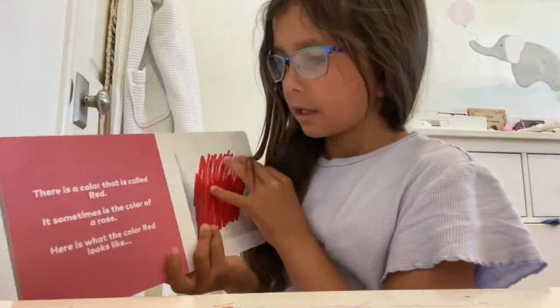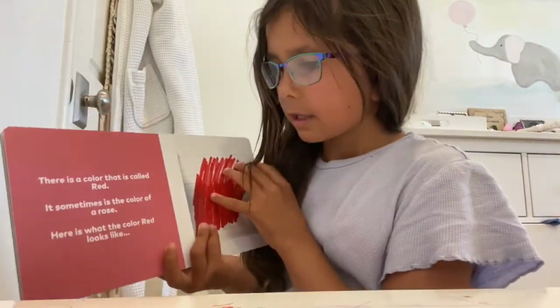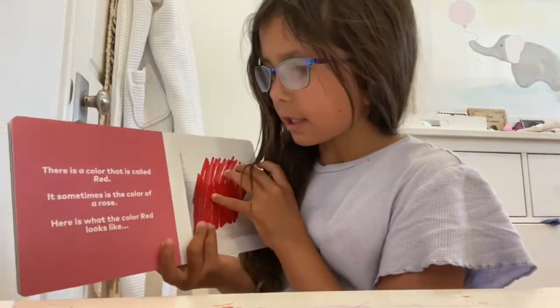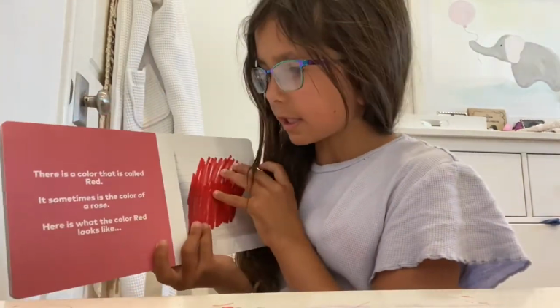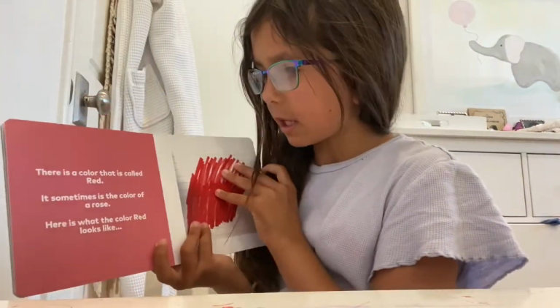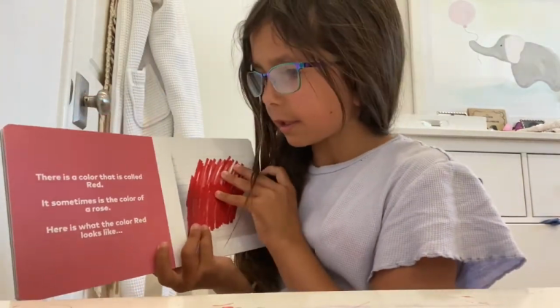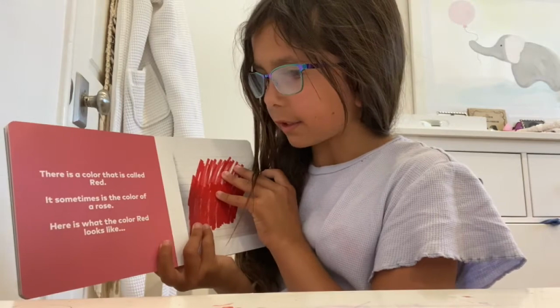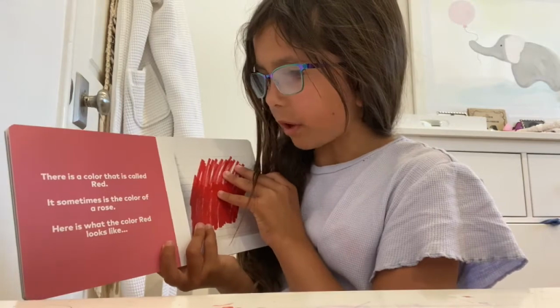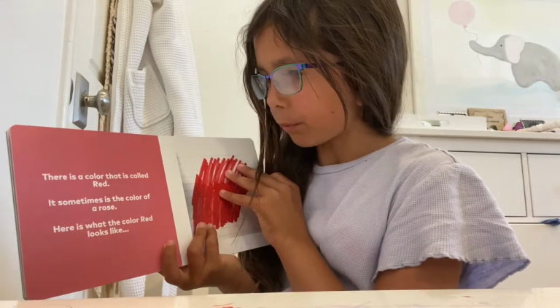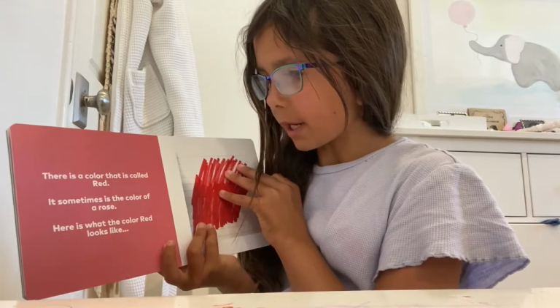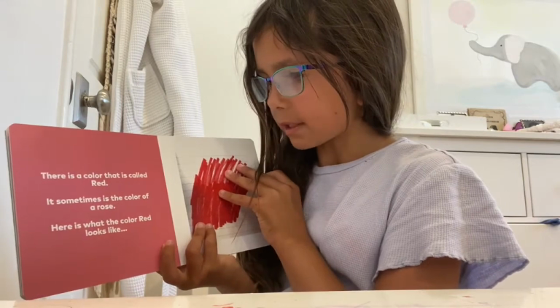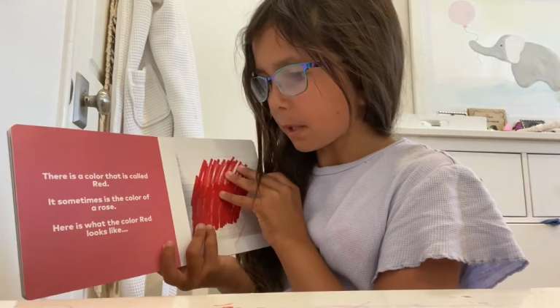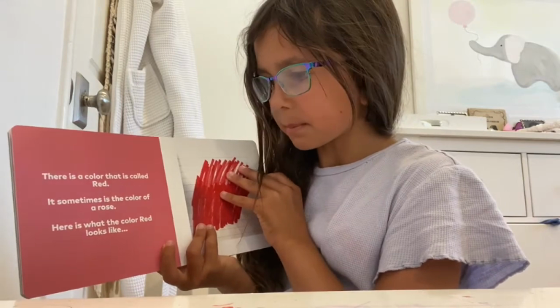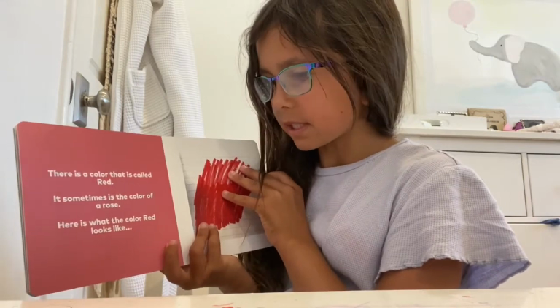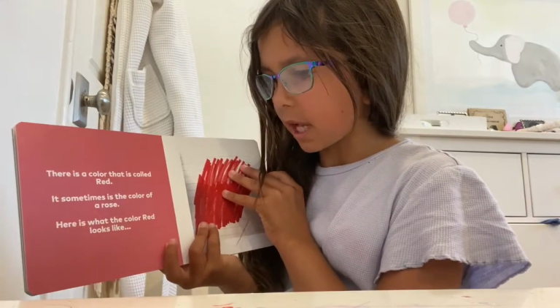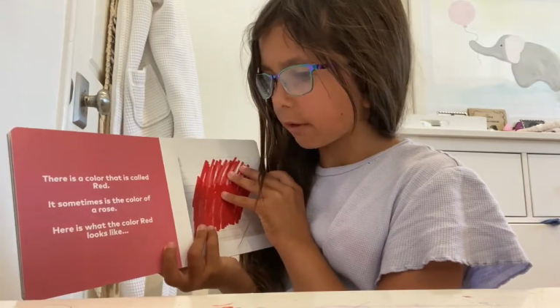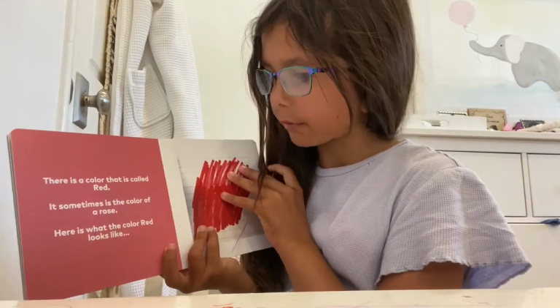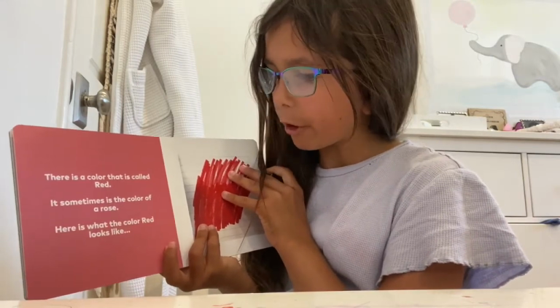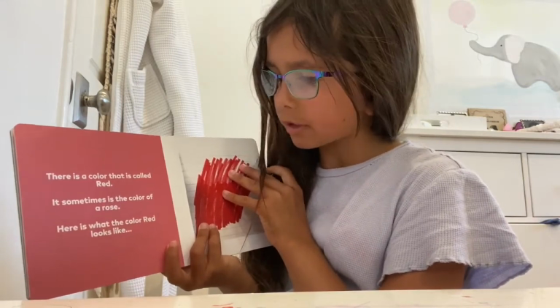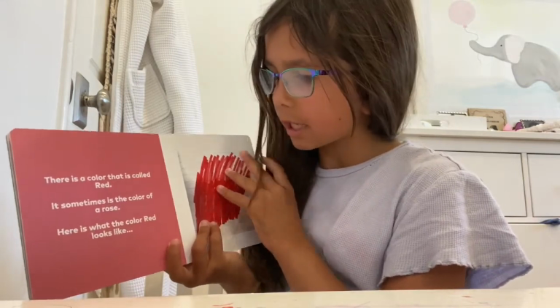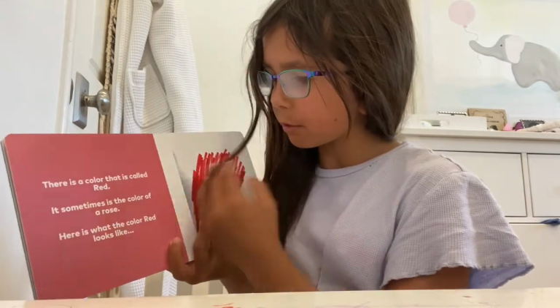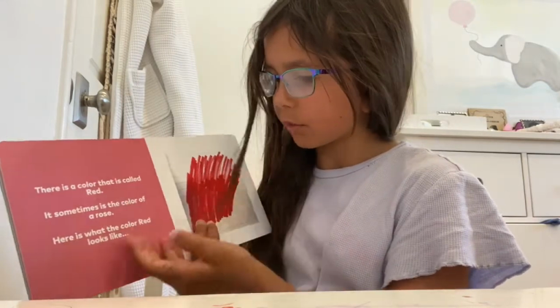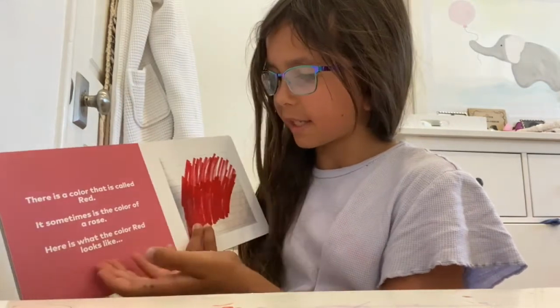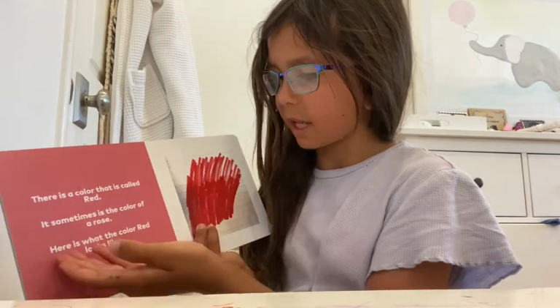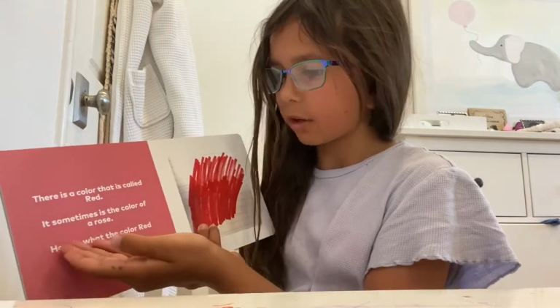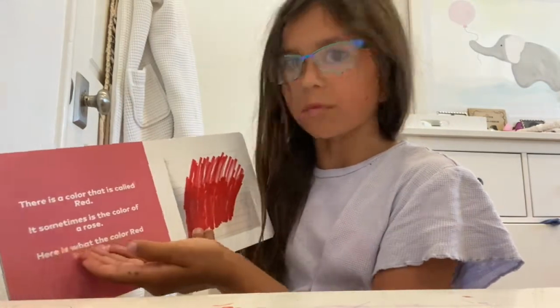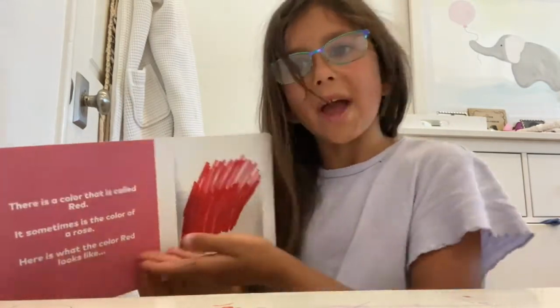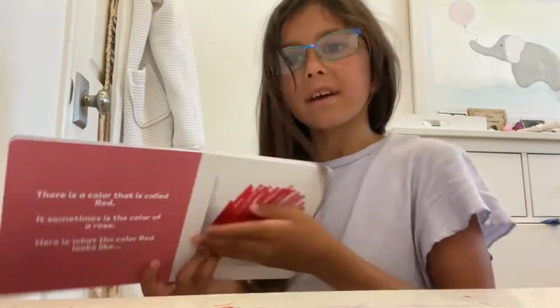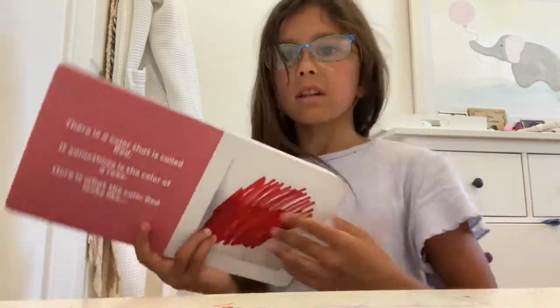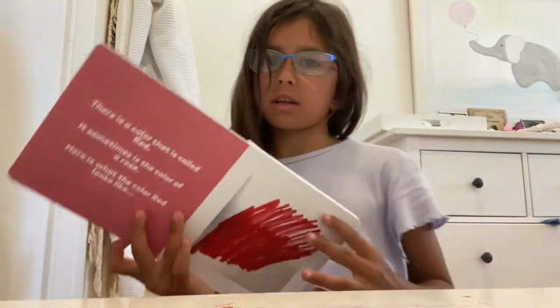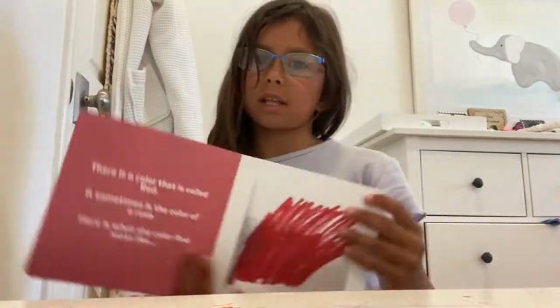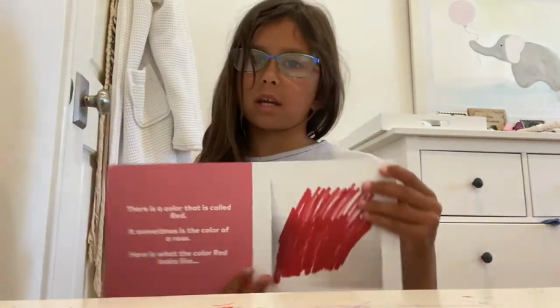There is a color that is called red. It sometimes is the color of a rose. Here's what the color red looks like.